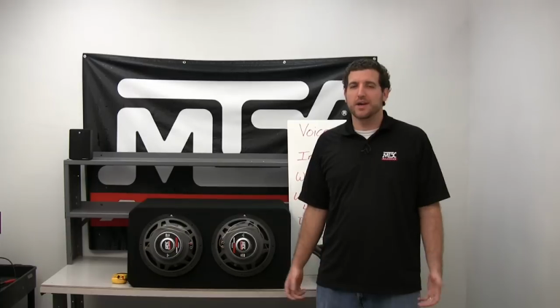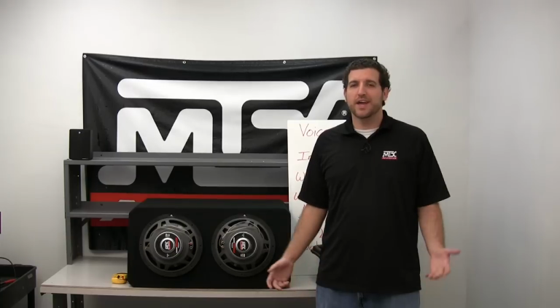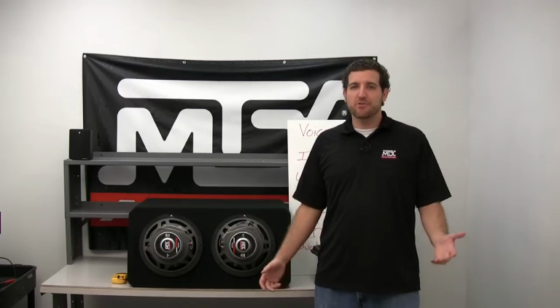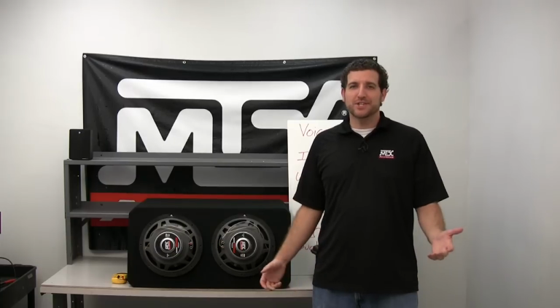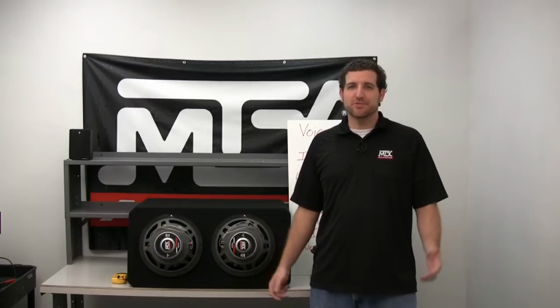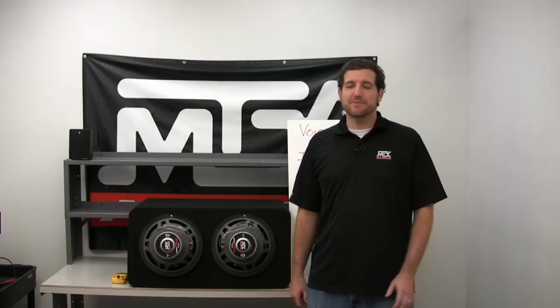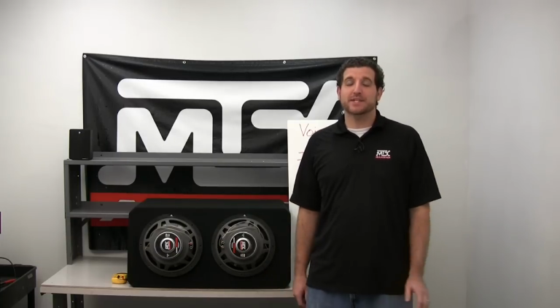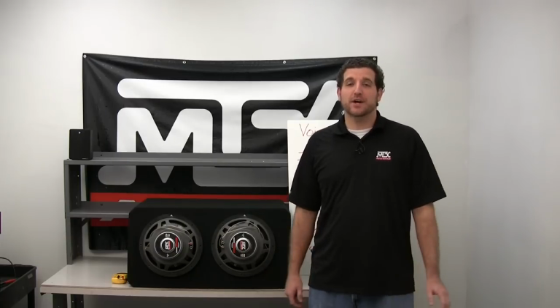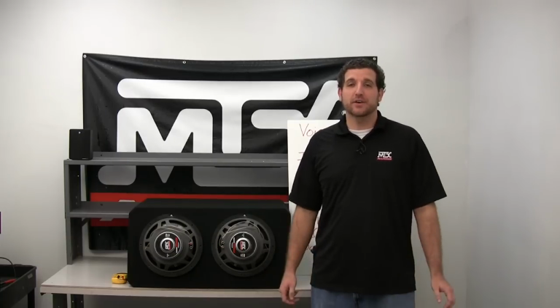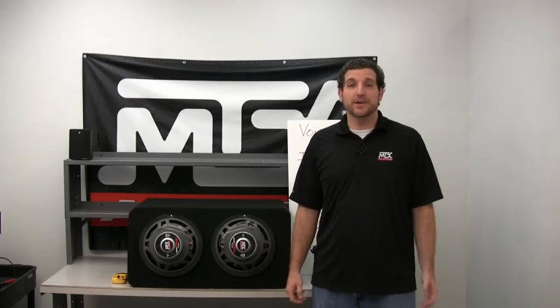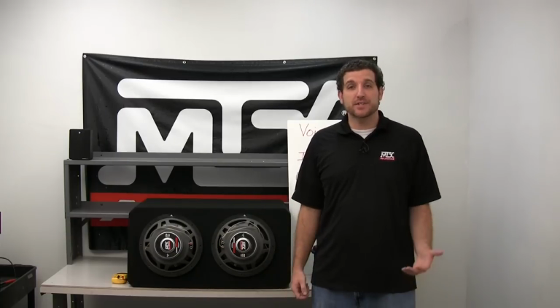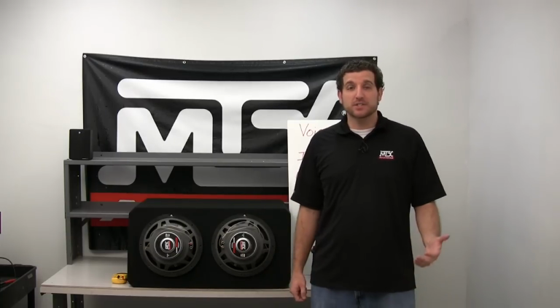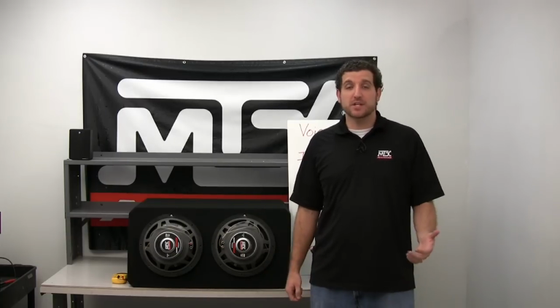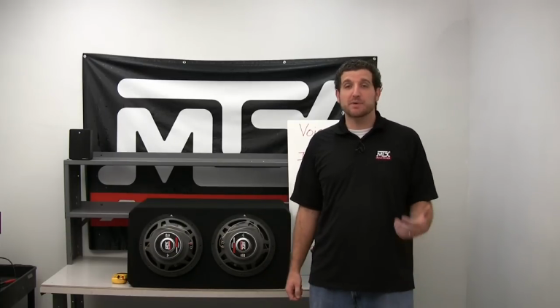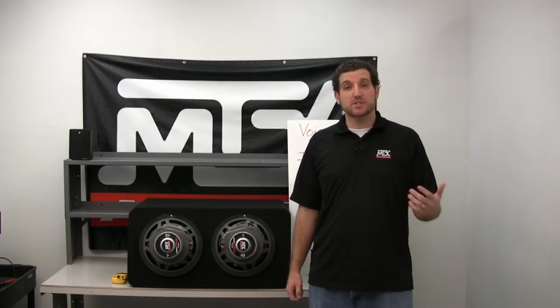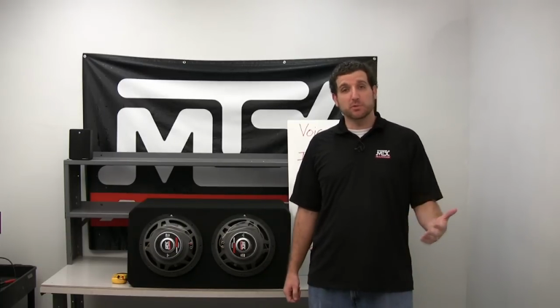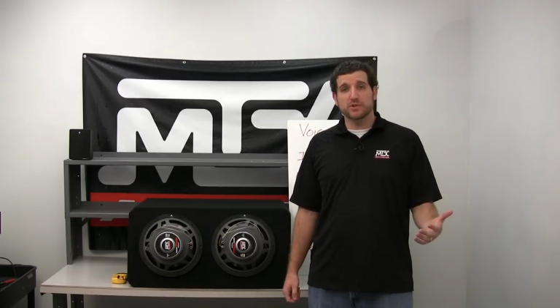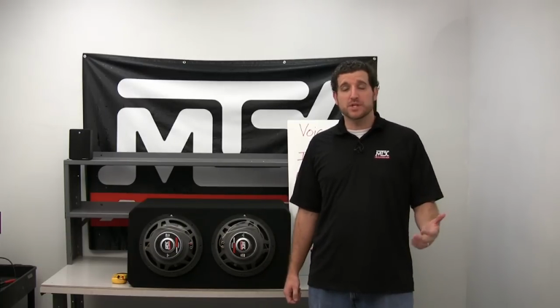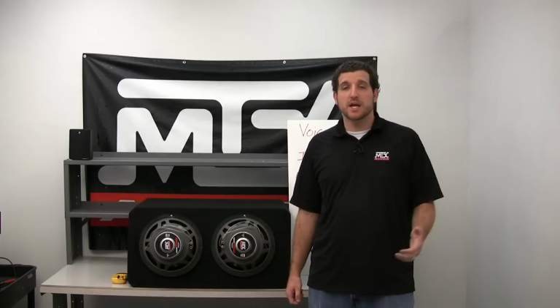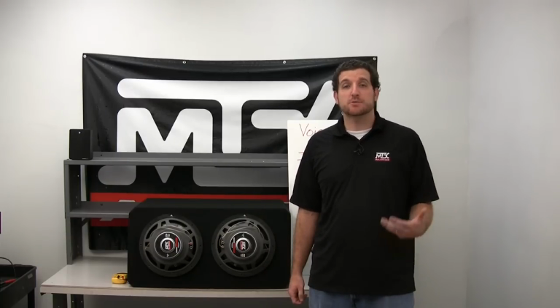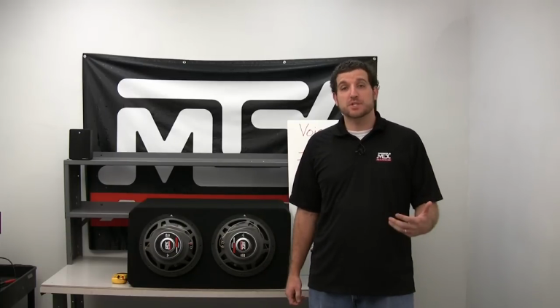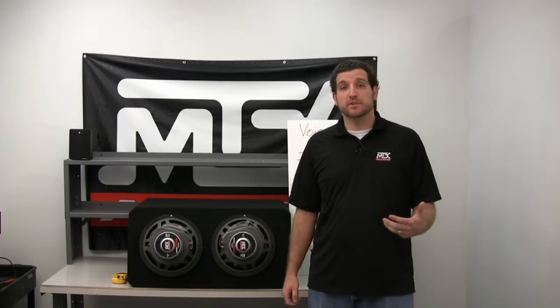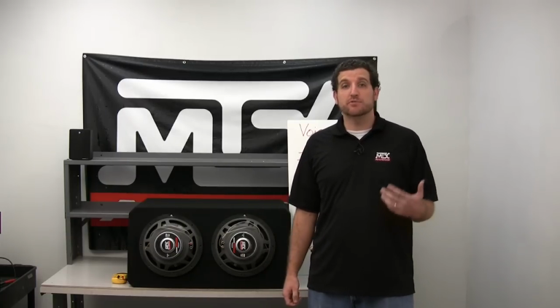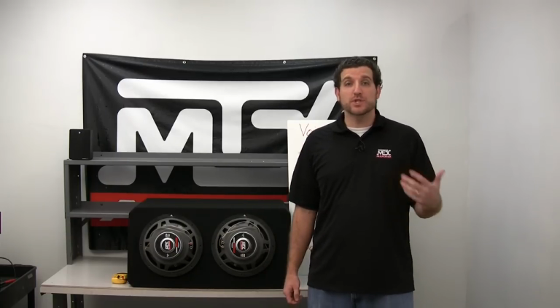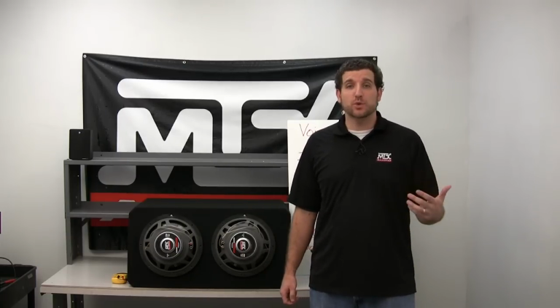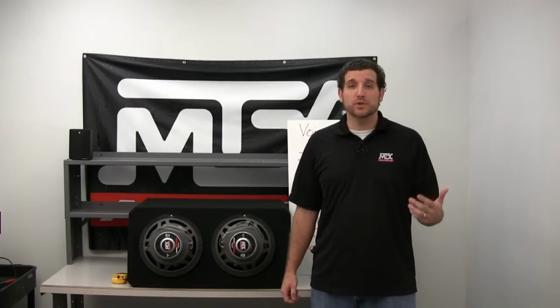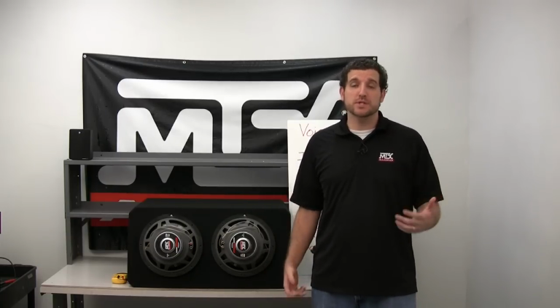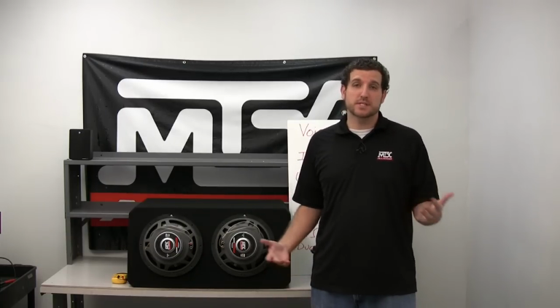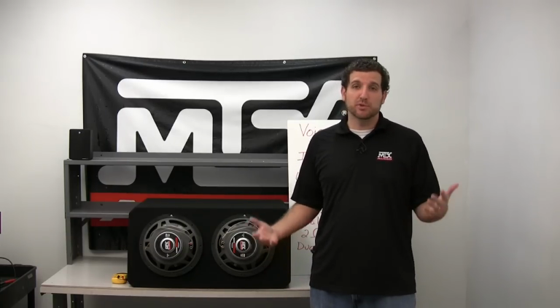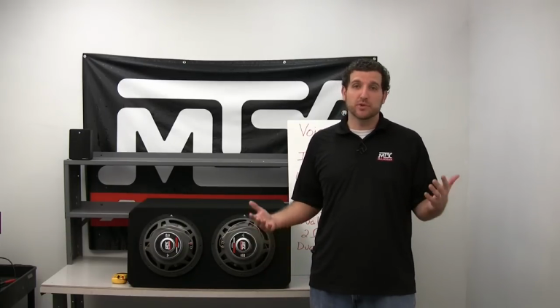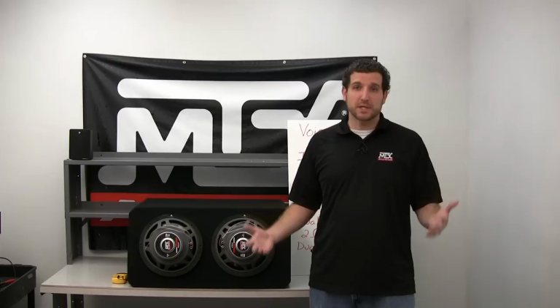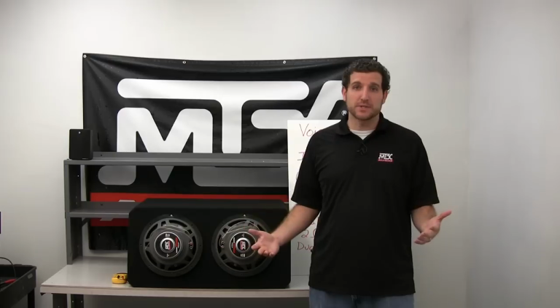Hey everybody, Joe from MTX Audio here to talk to you today about subwoofers, and specifically voice coils and subwoofer impedance.